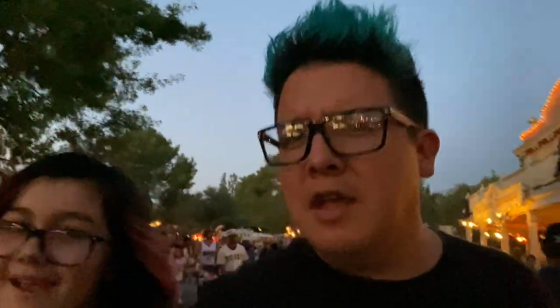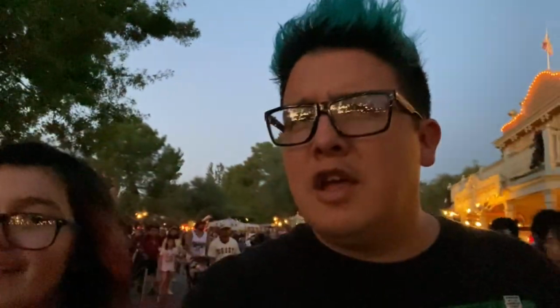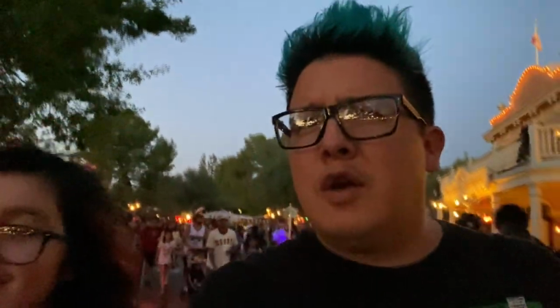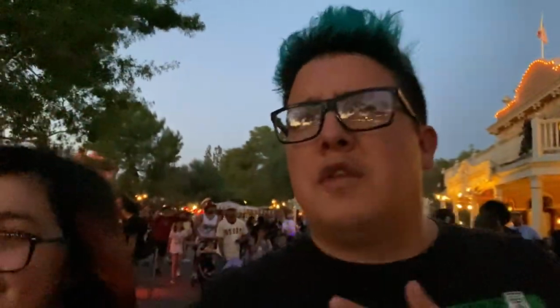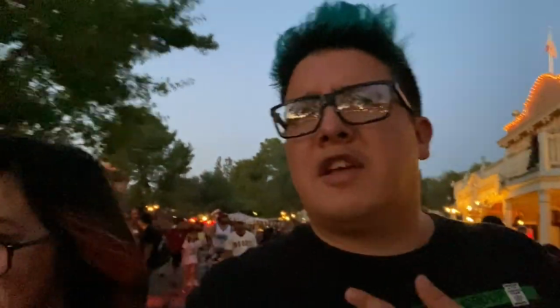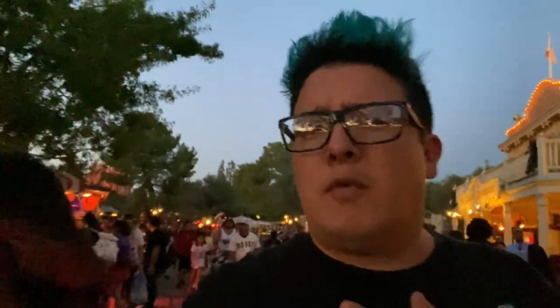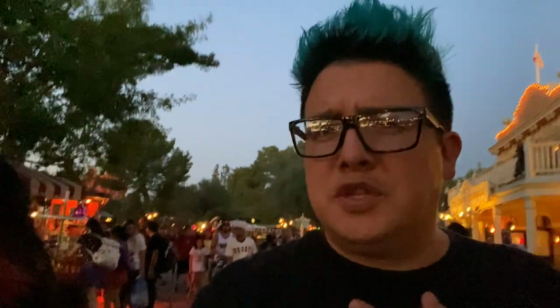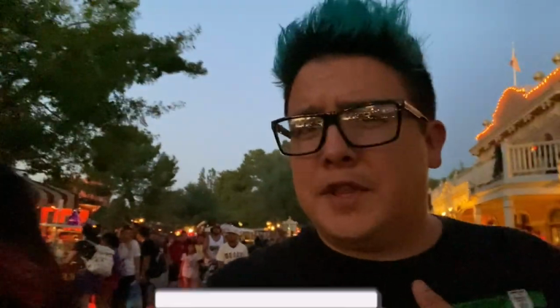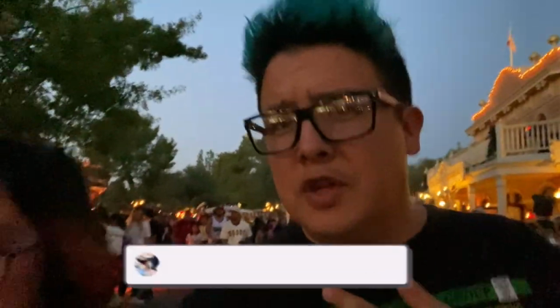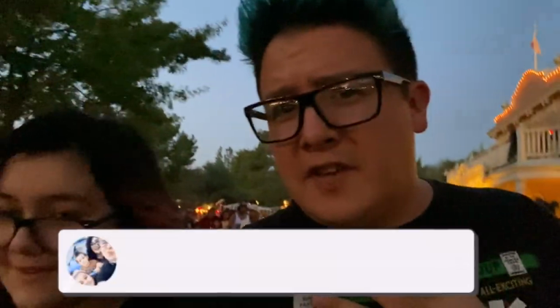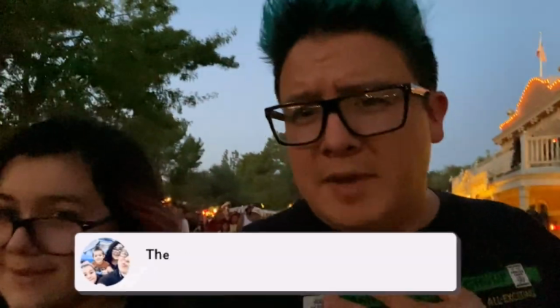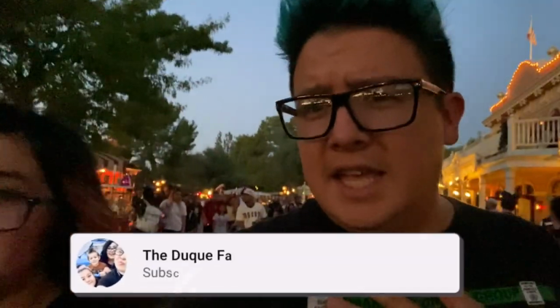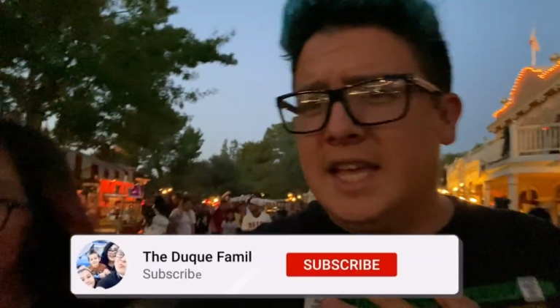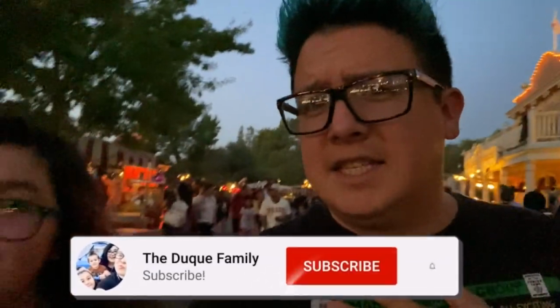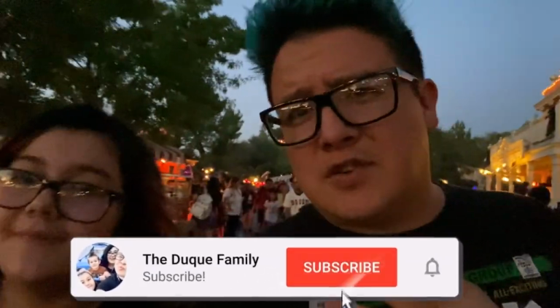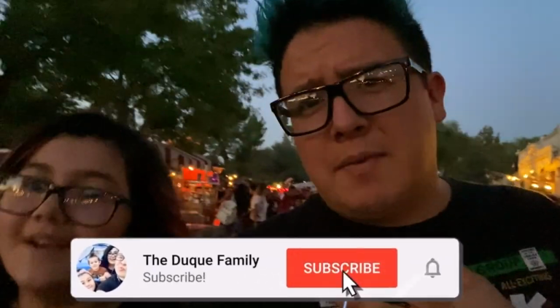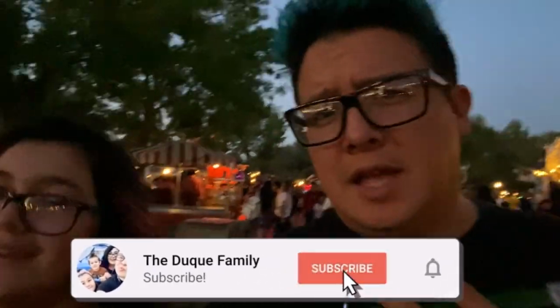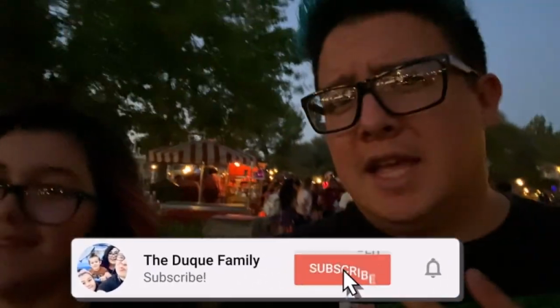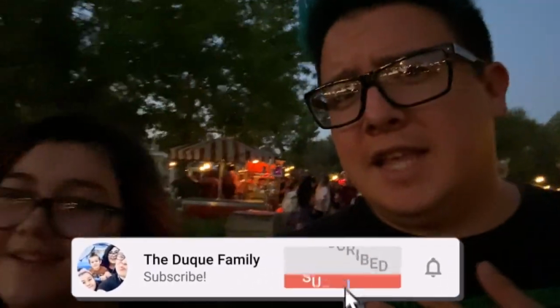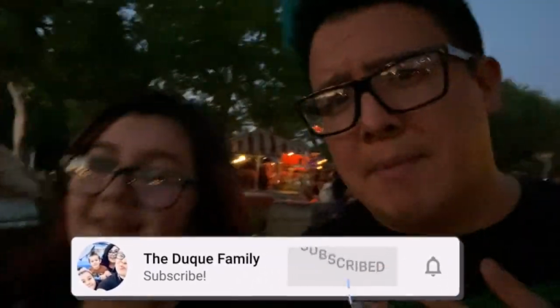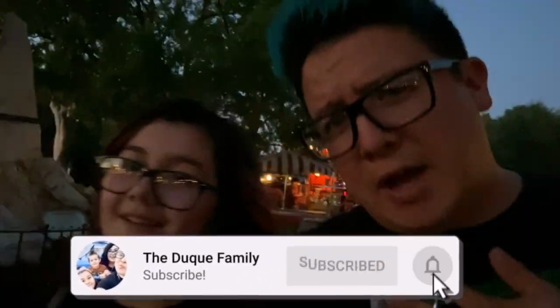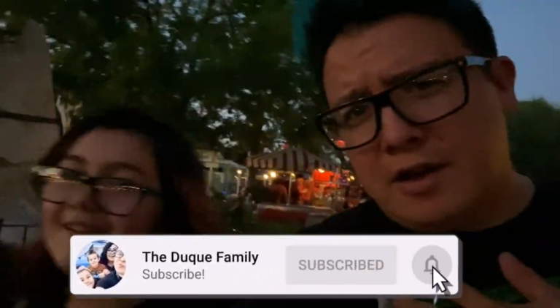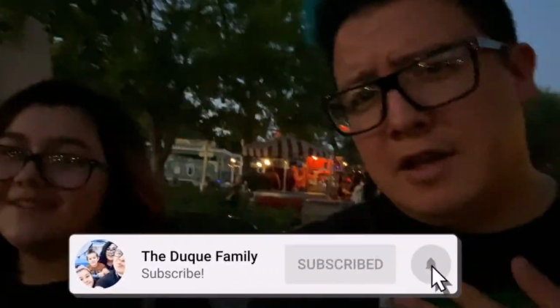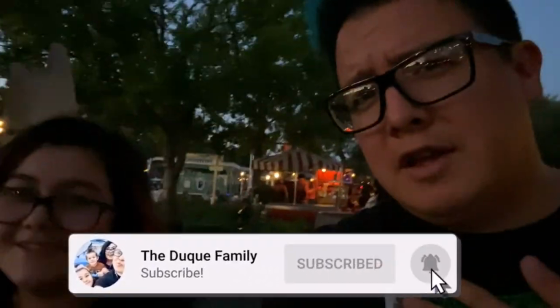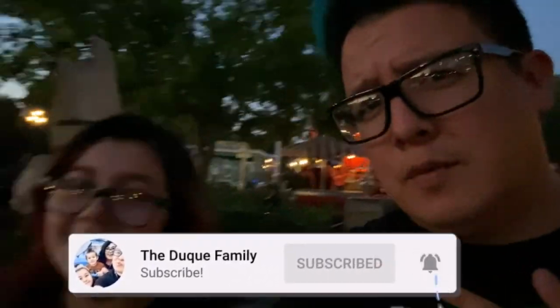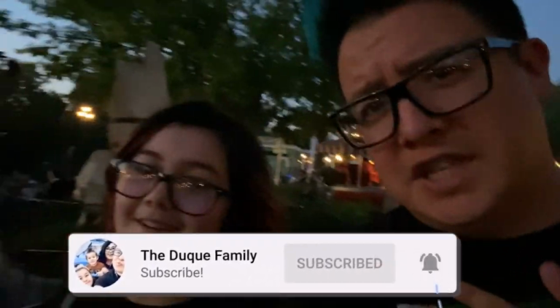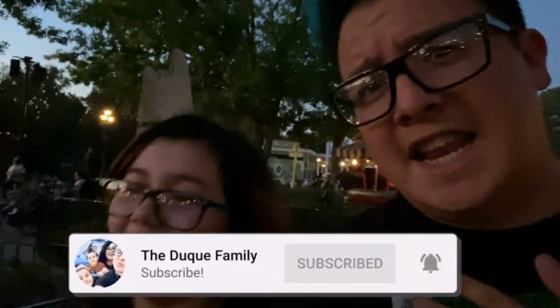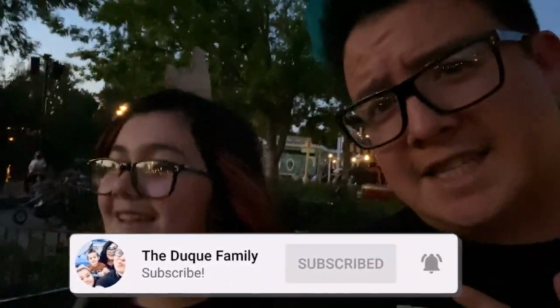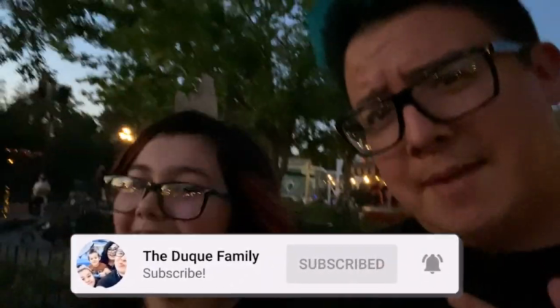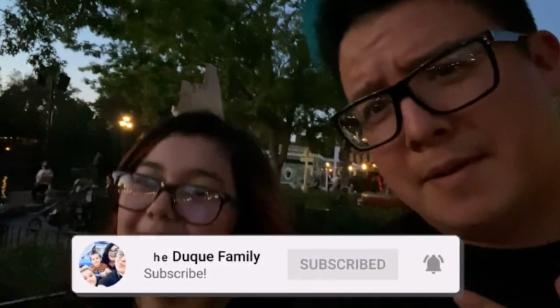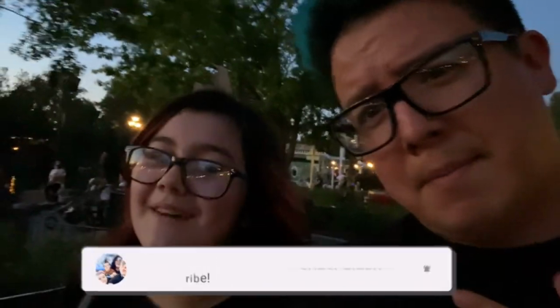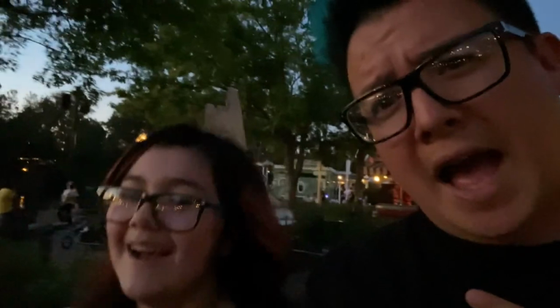Thank you for watching — we are the Dookie Family. Hit subscribe, hit that bell, and we'll see you next time. Bye!